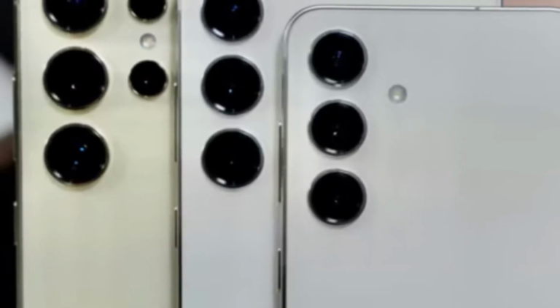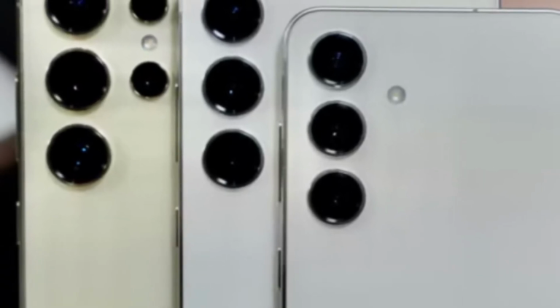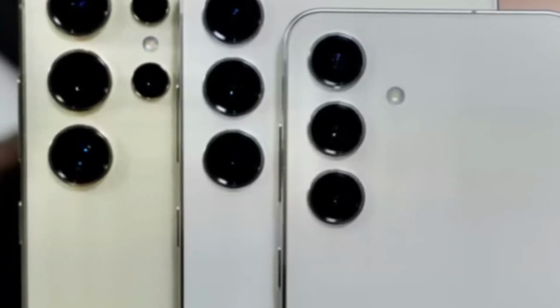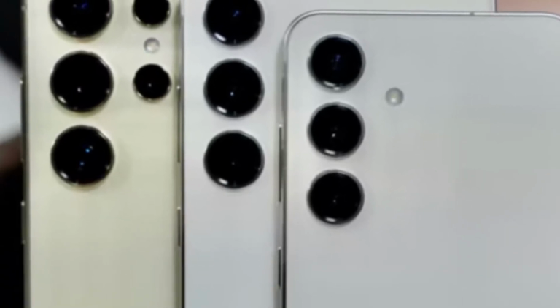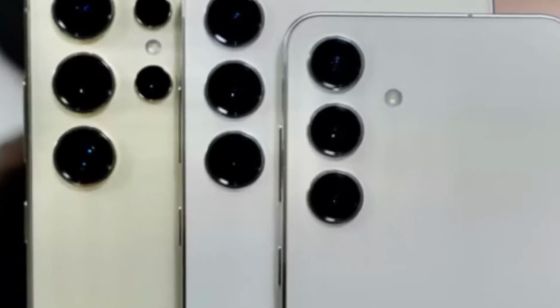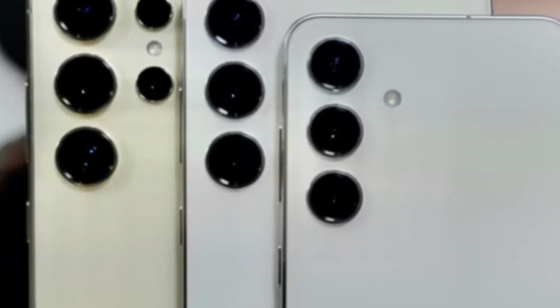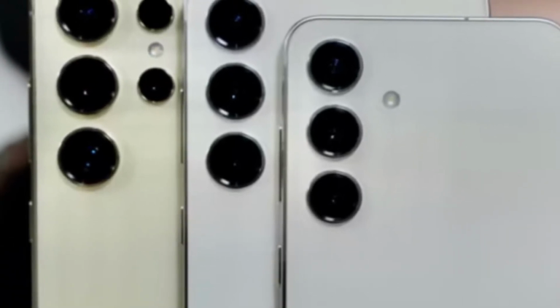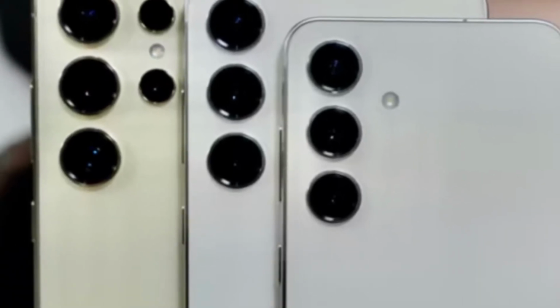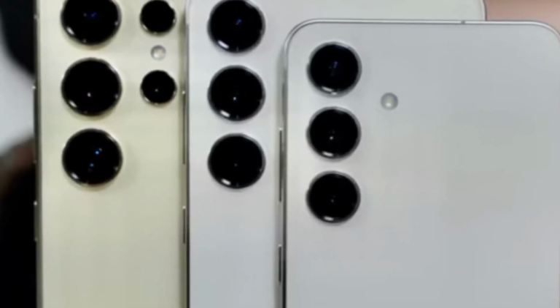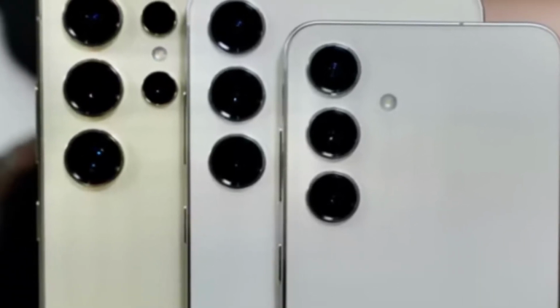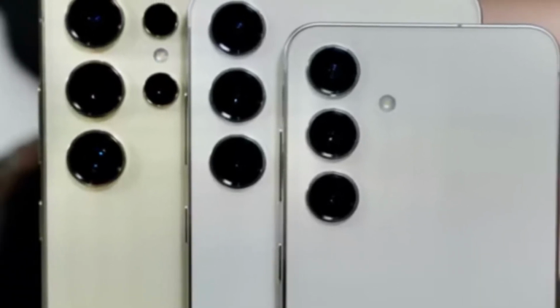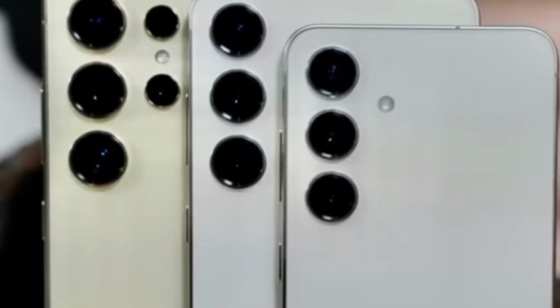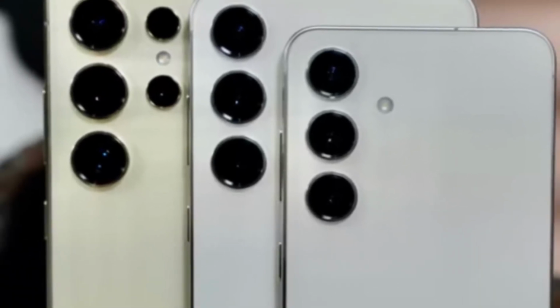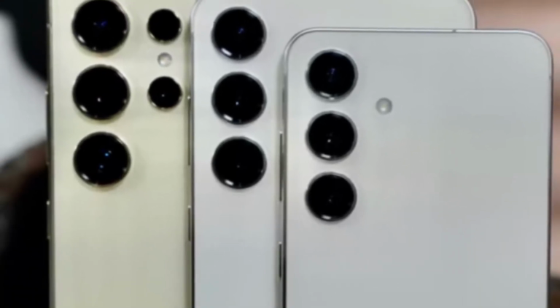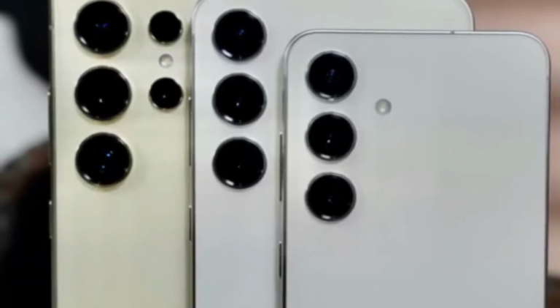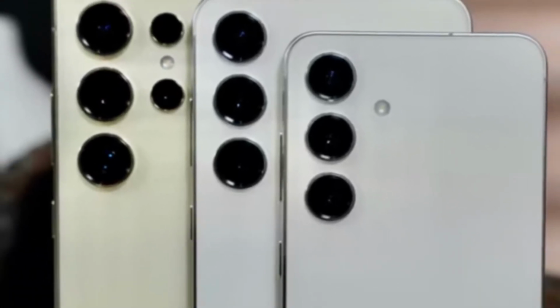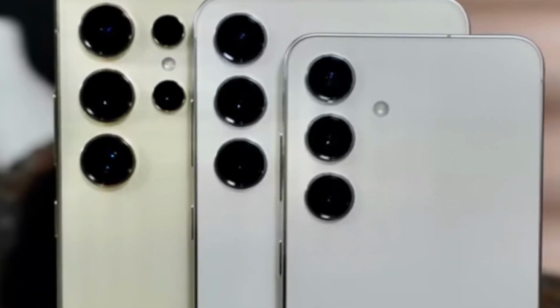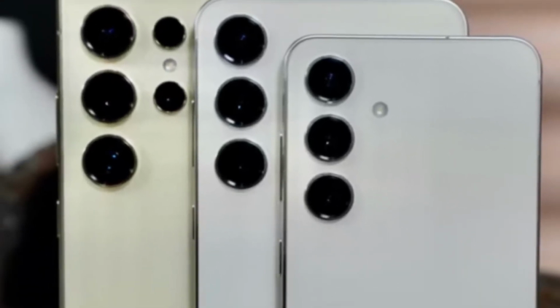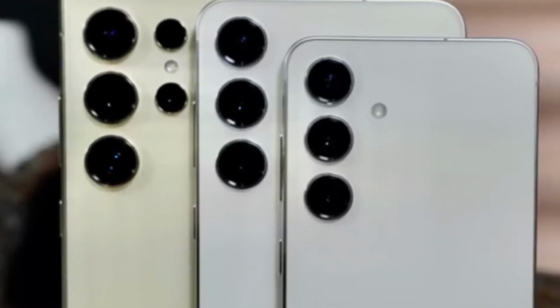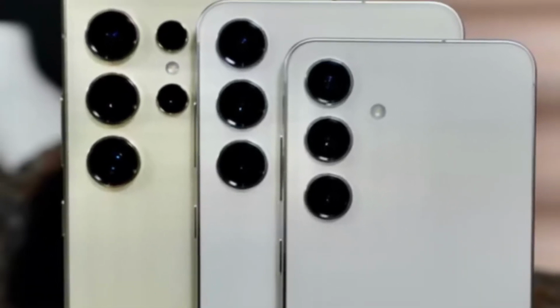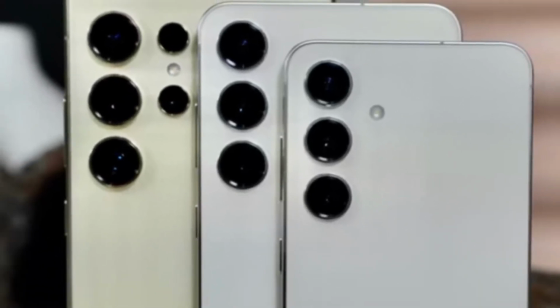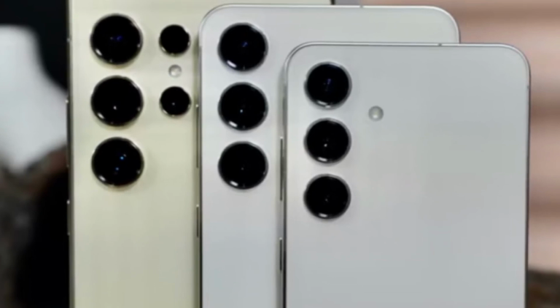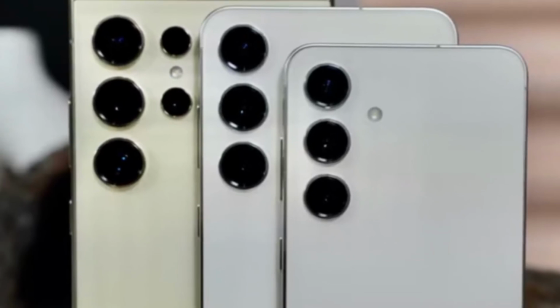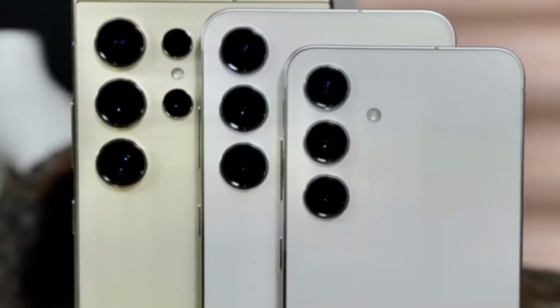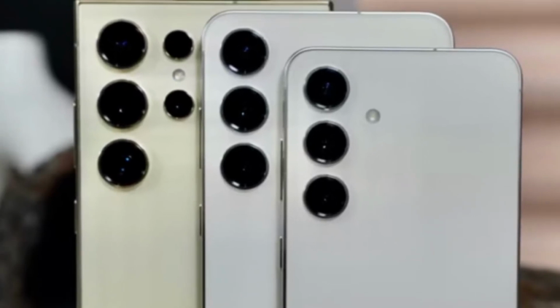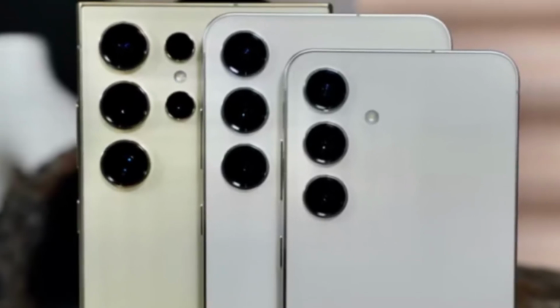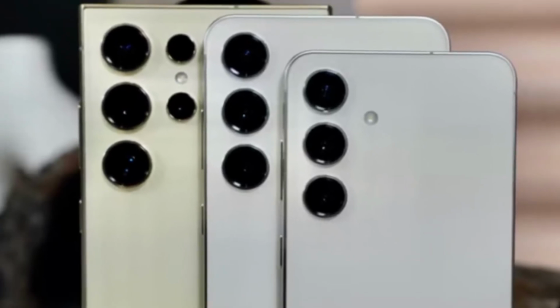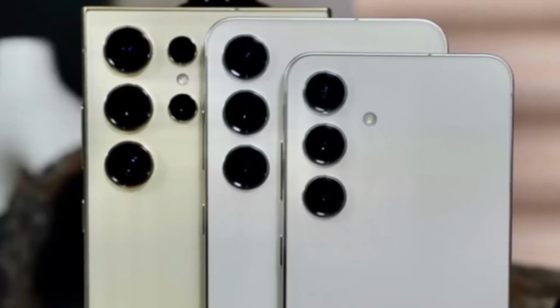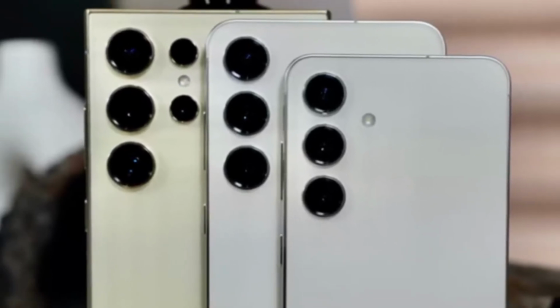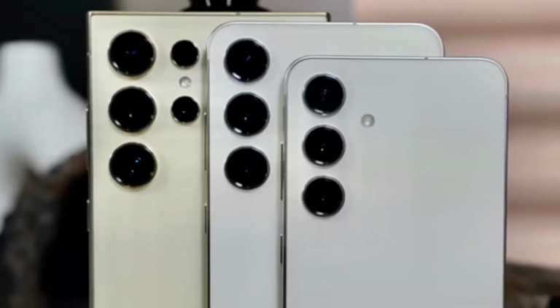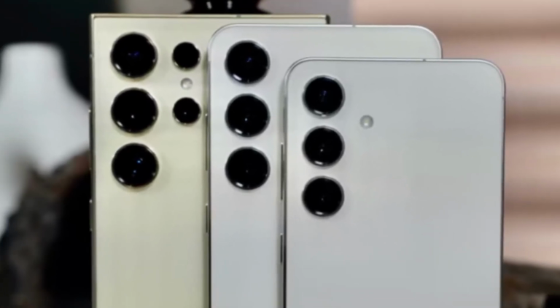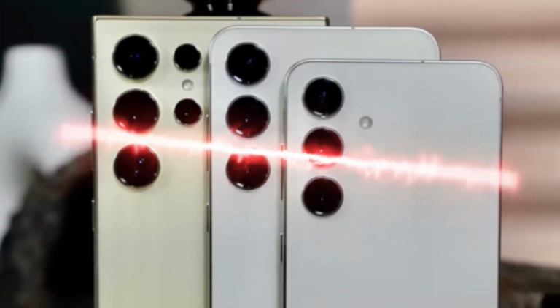And if the latest leaks are true, the Galaxy S26 Ultra could have a display that is nothing short of a marvel.